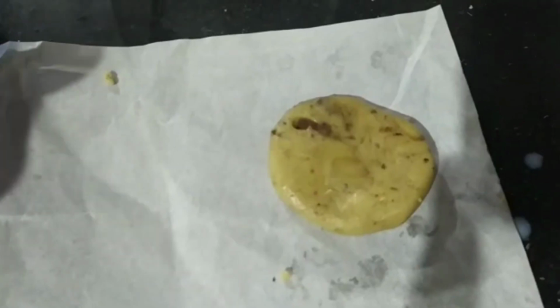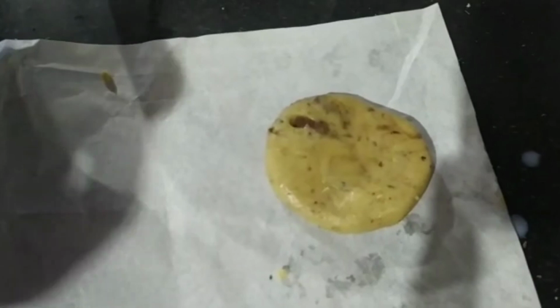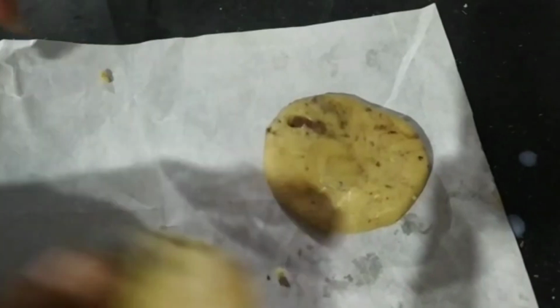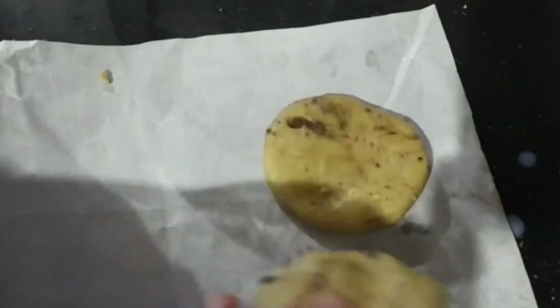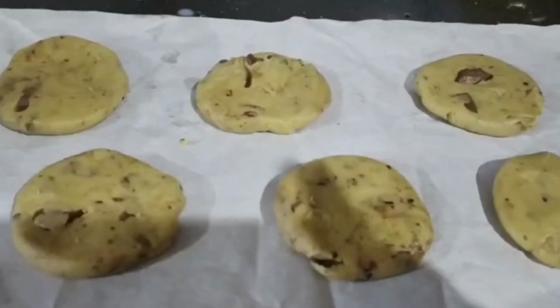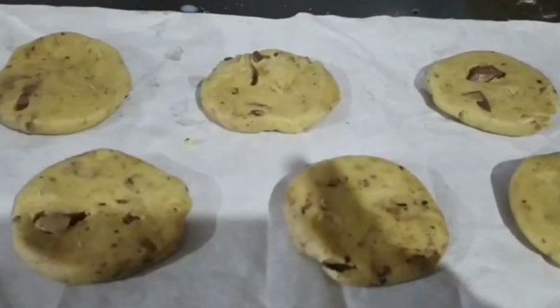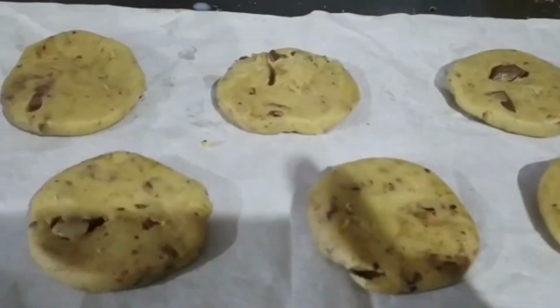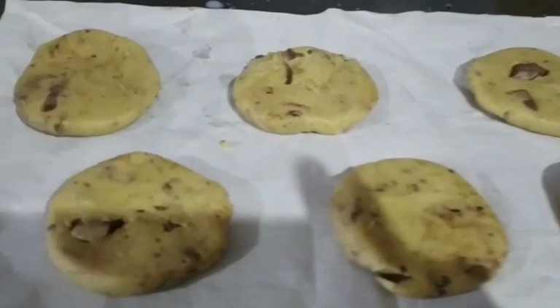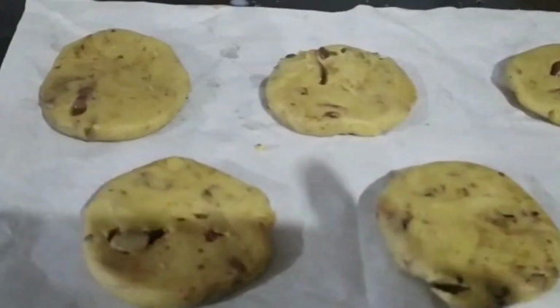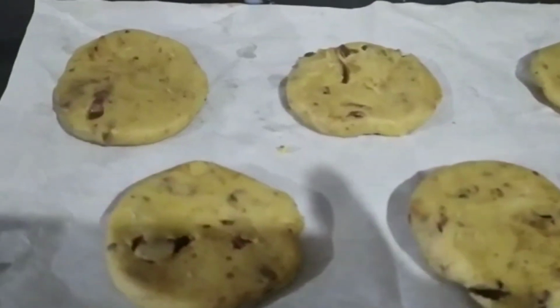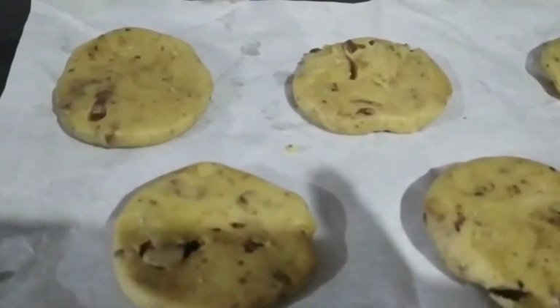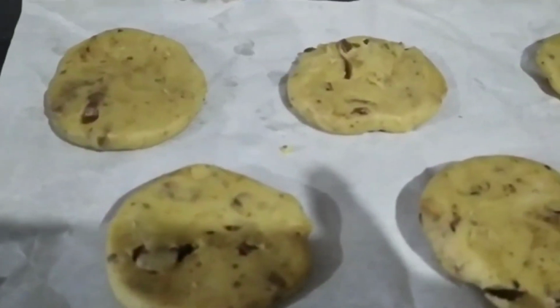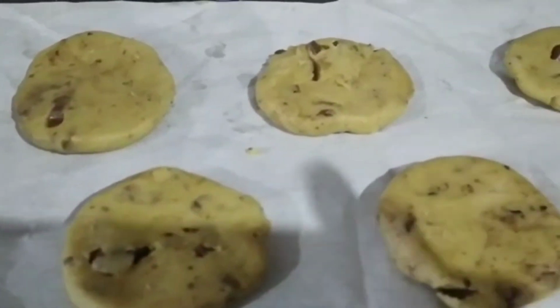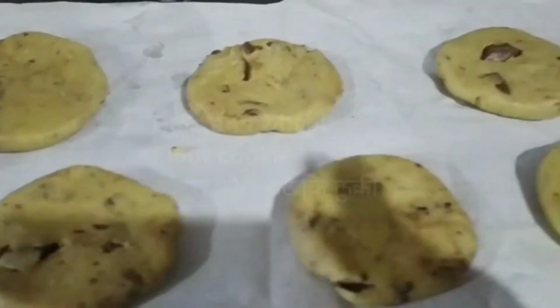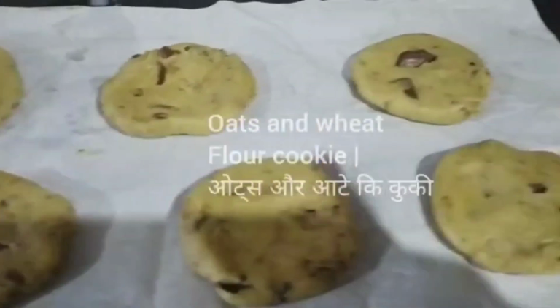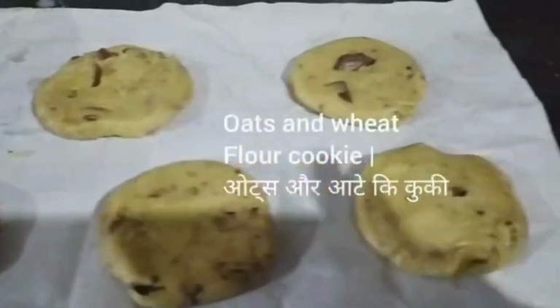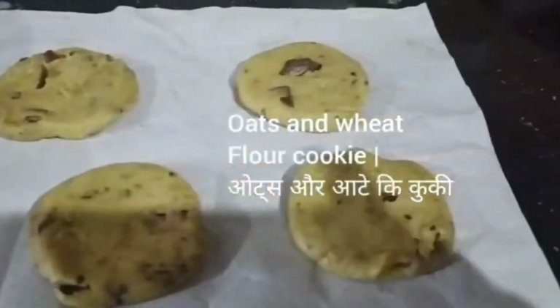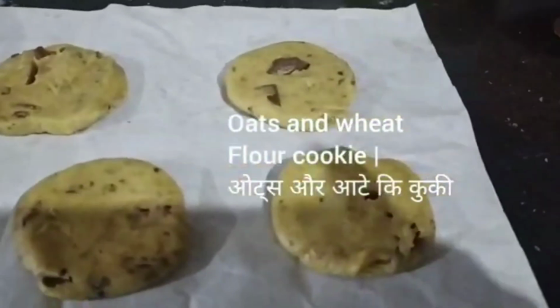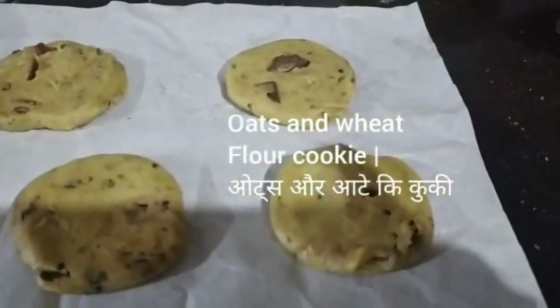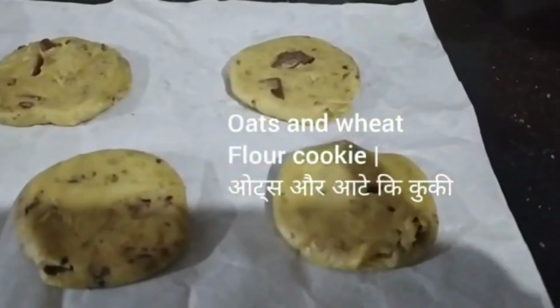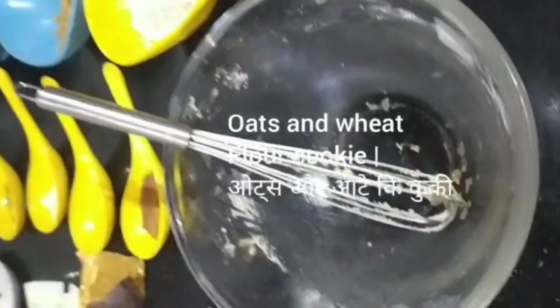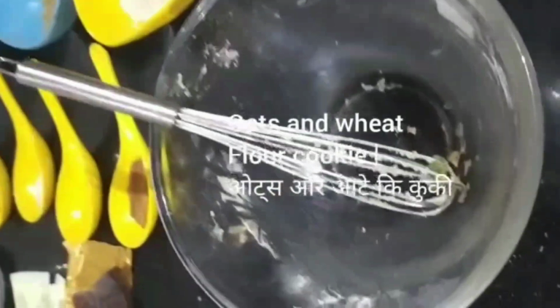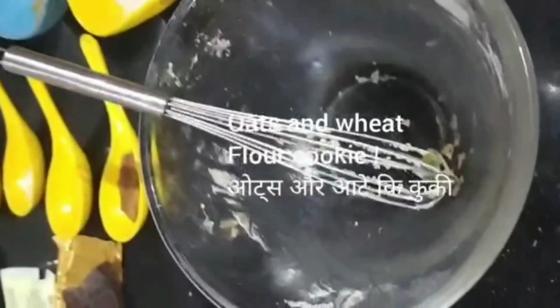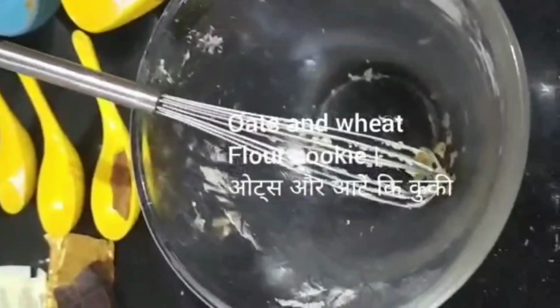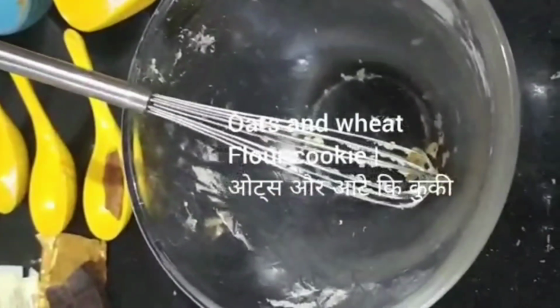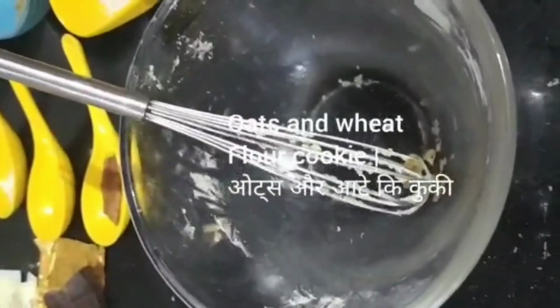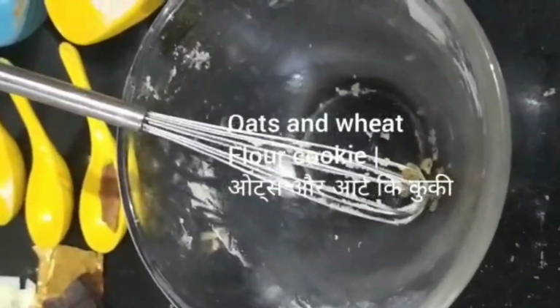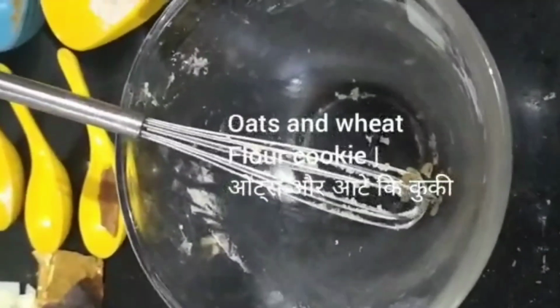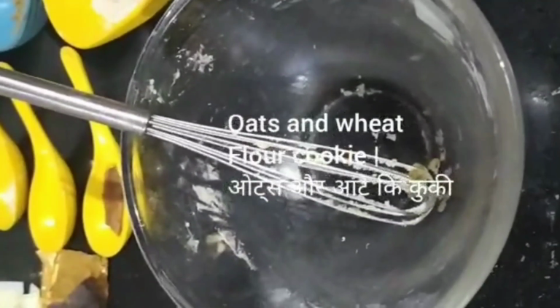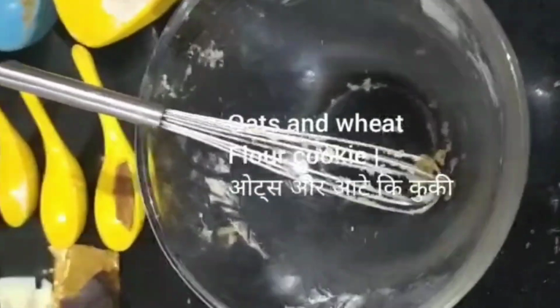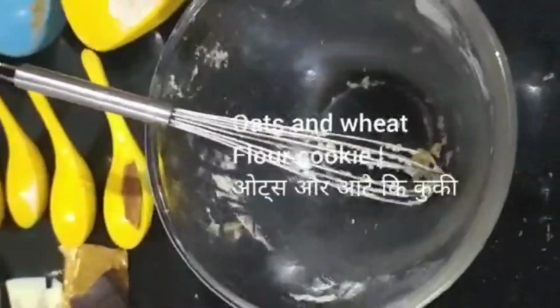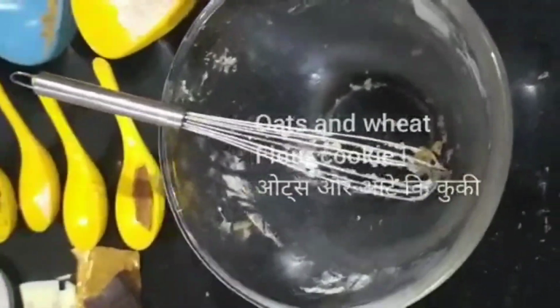The cookies are ready — oats and wheat flour cookies.